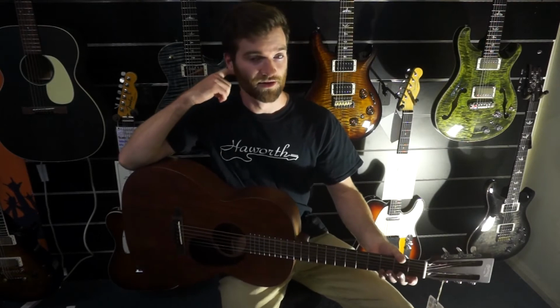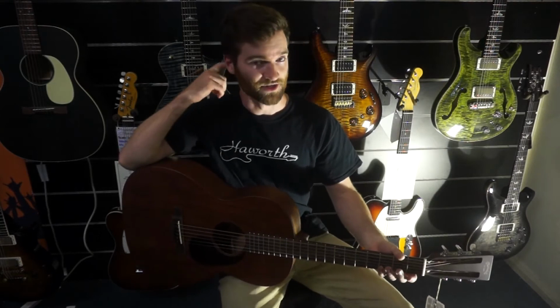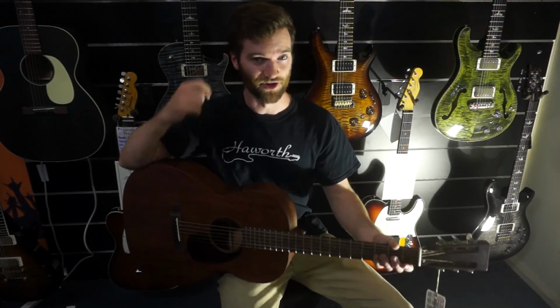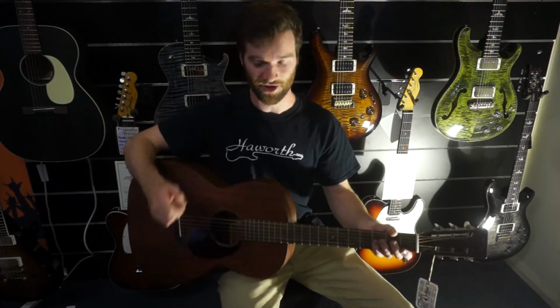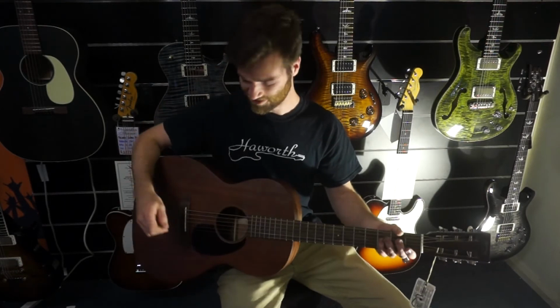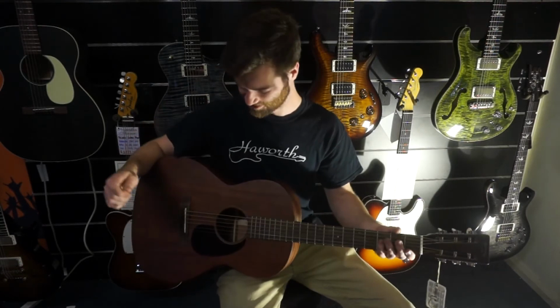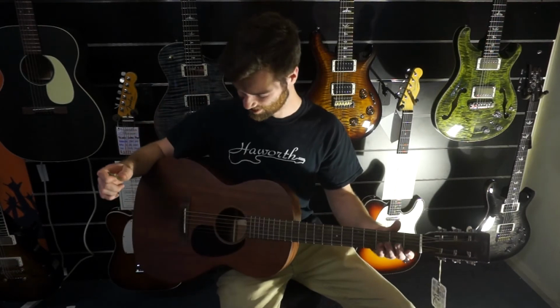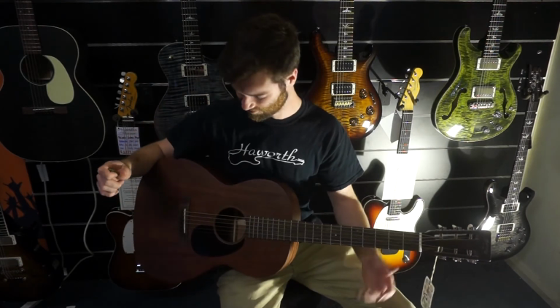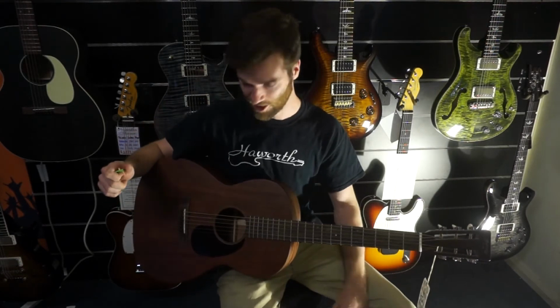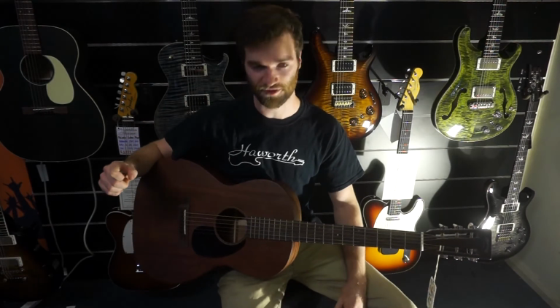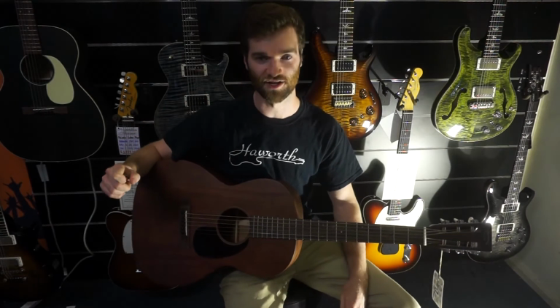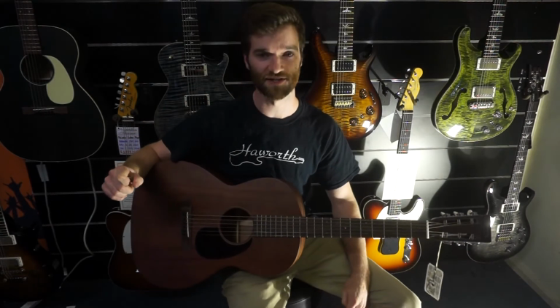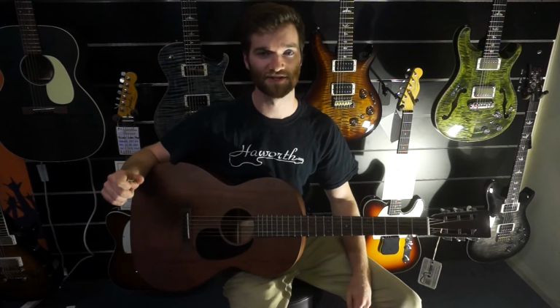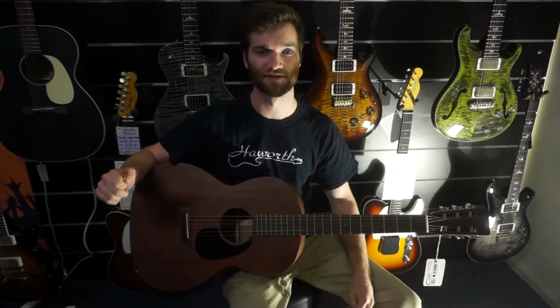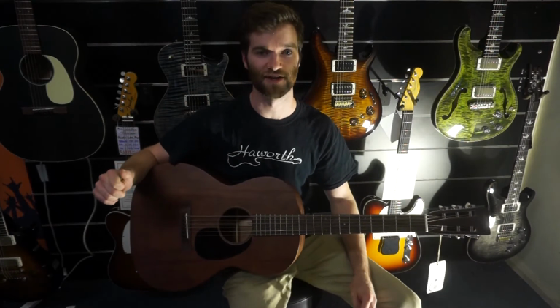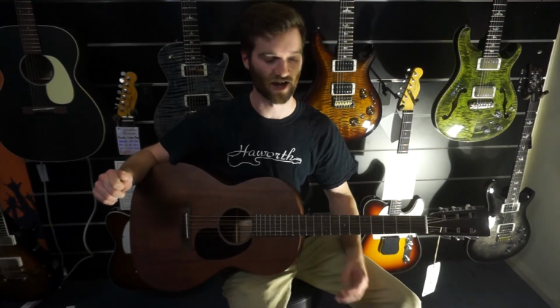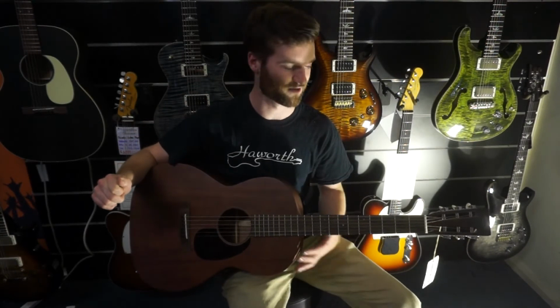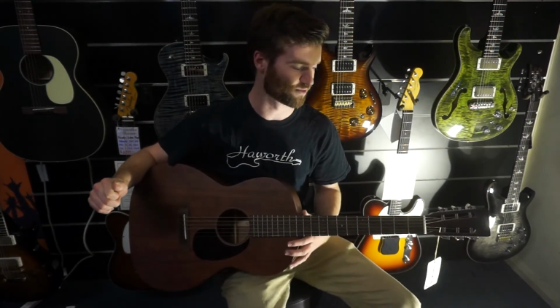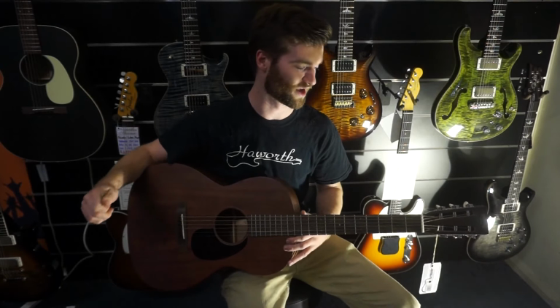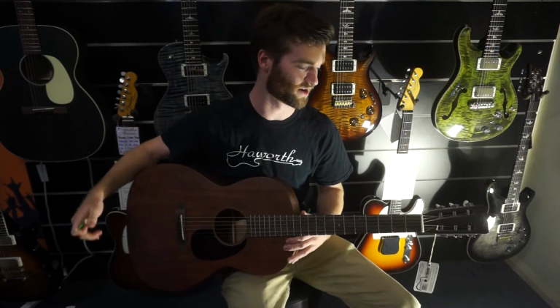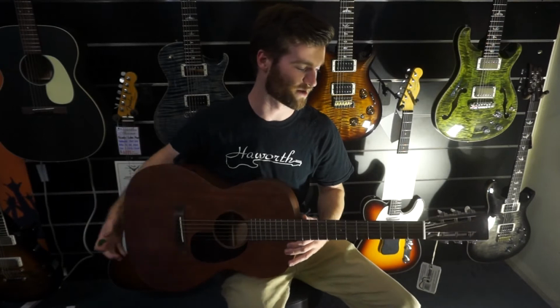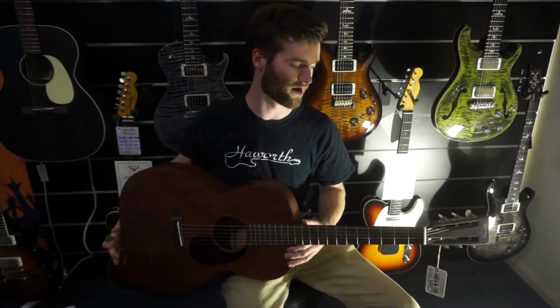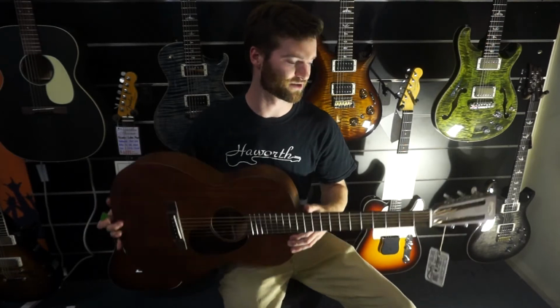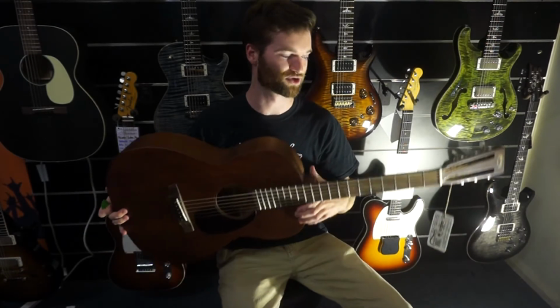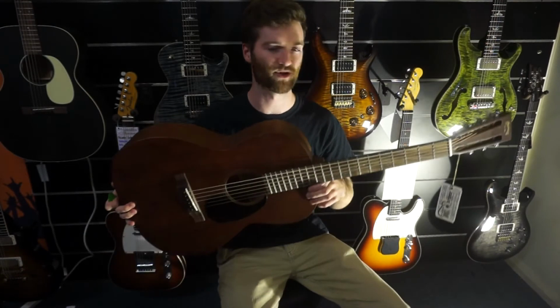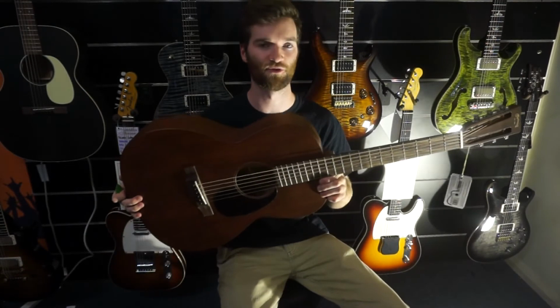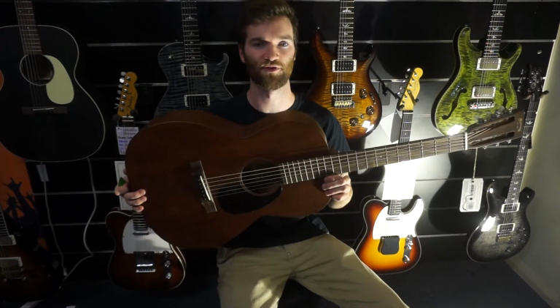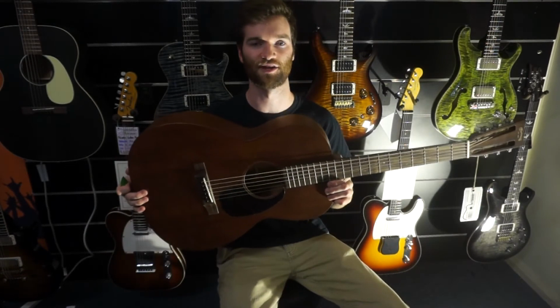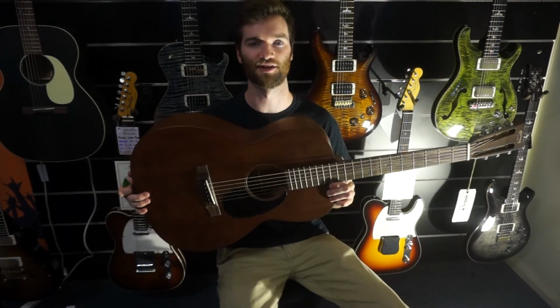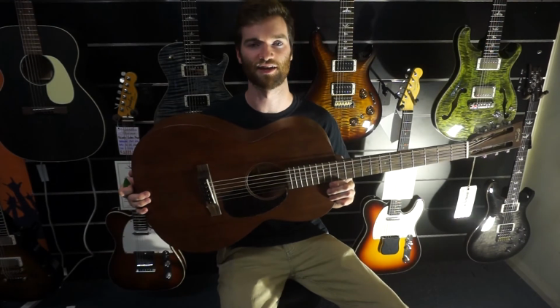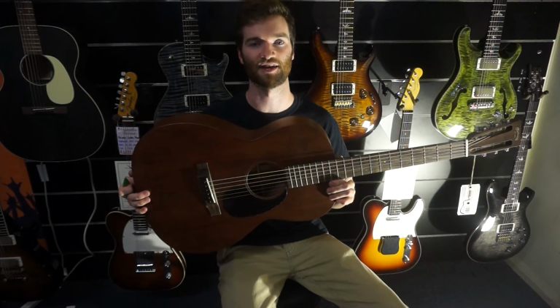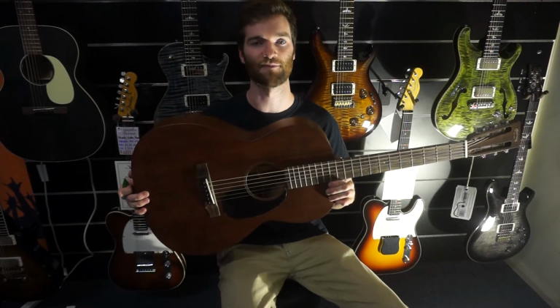How's it going, guys? This is Xavier from Hayworth's Guitars, and I have here in my hand a Martin 0015 SM.